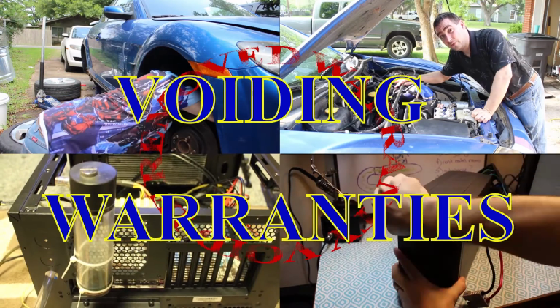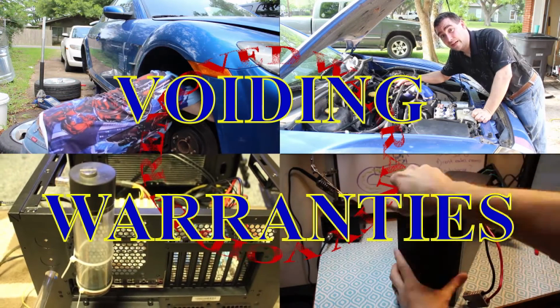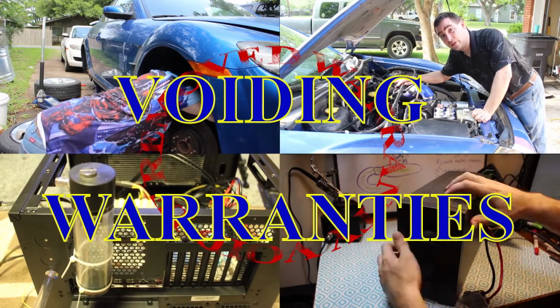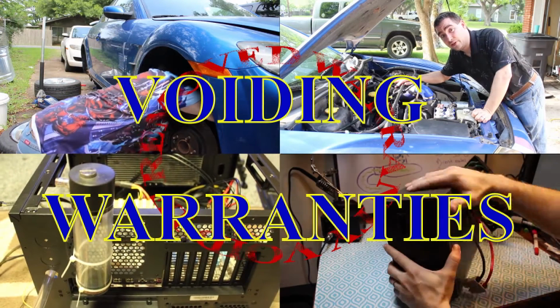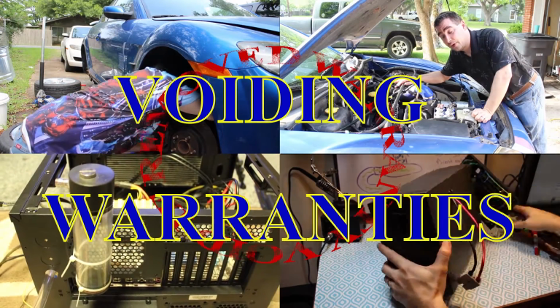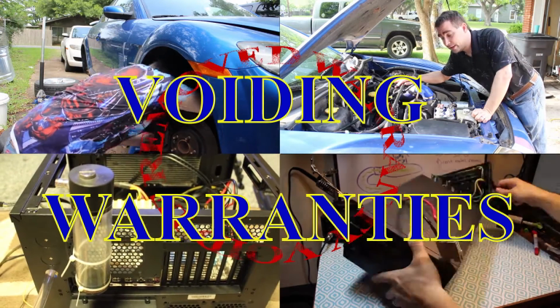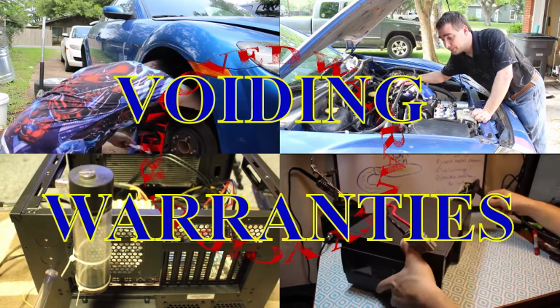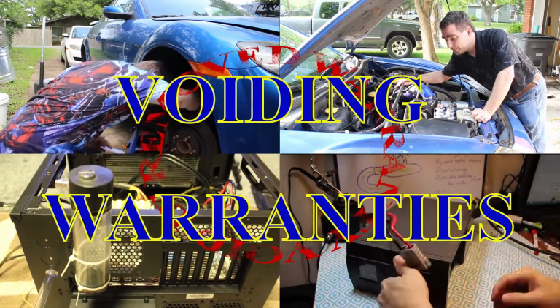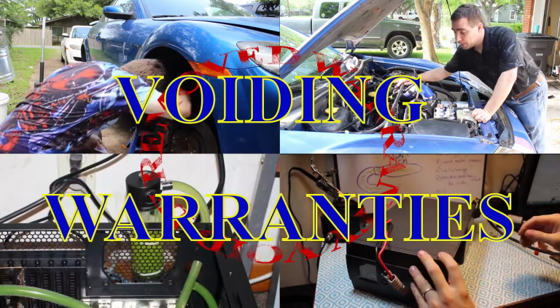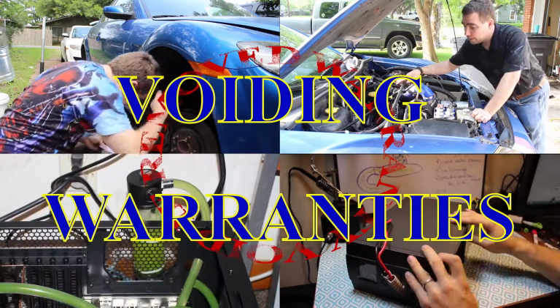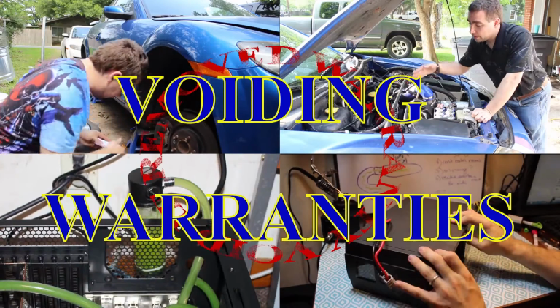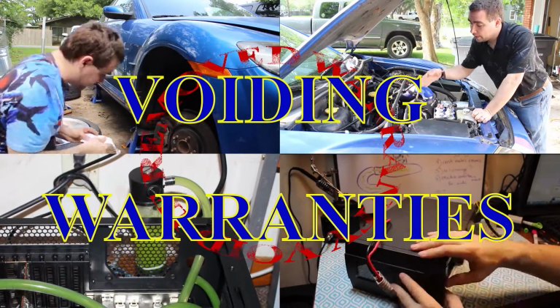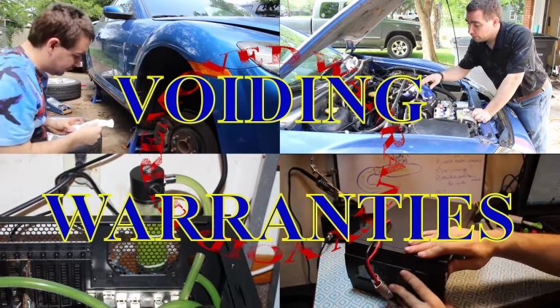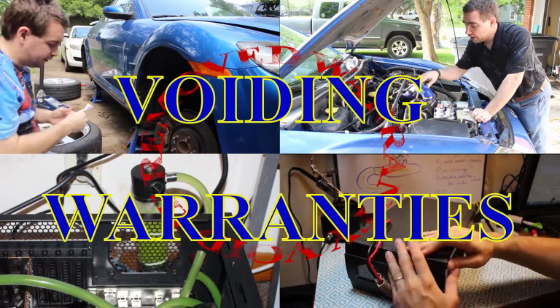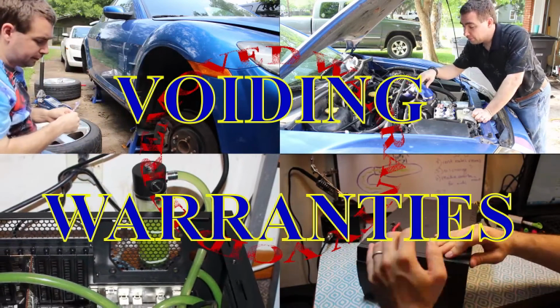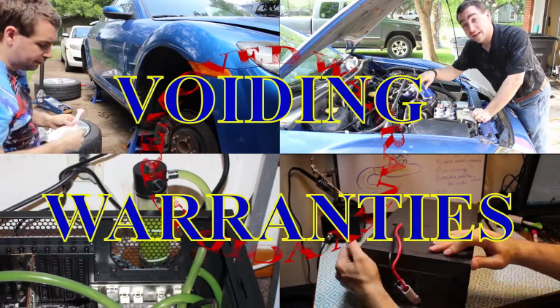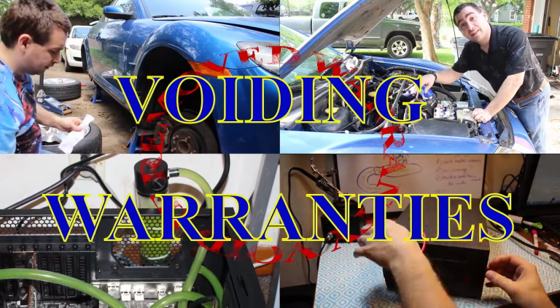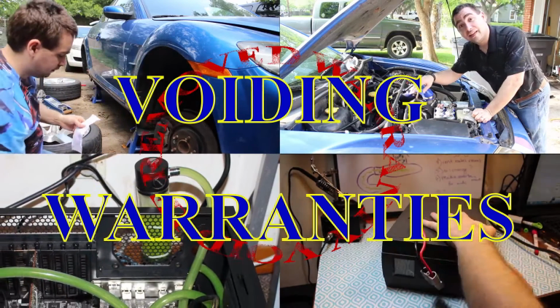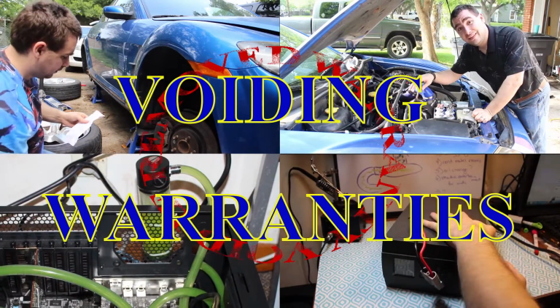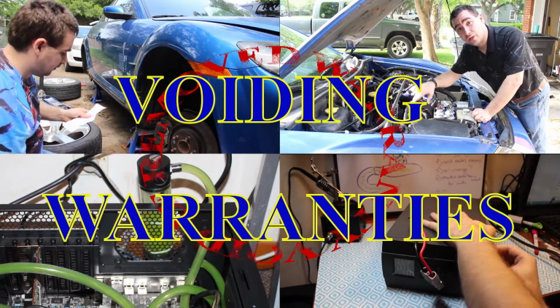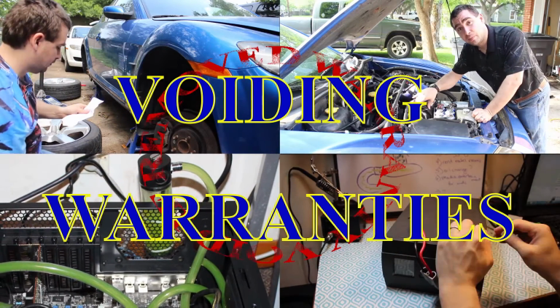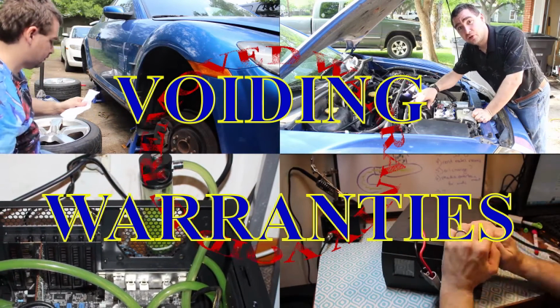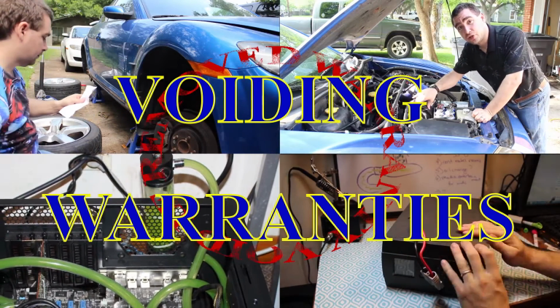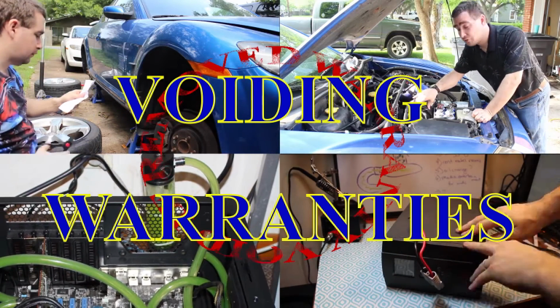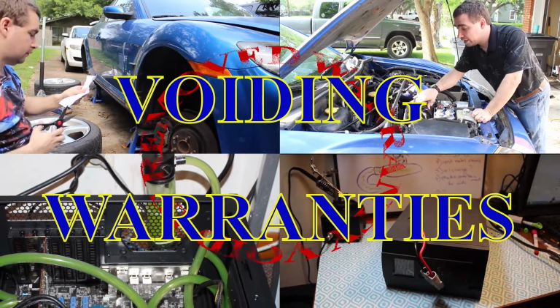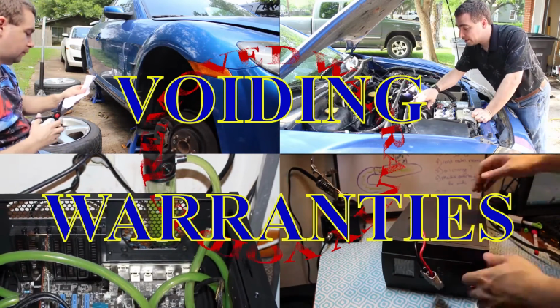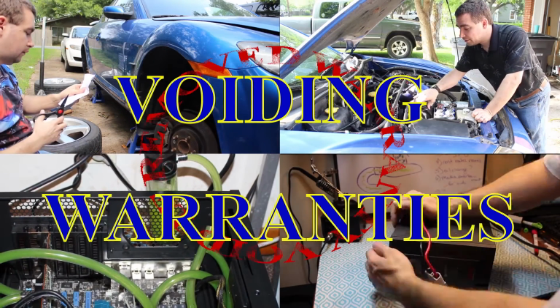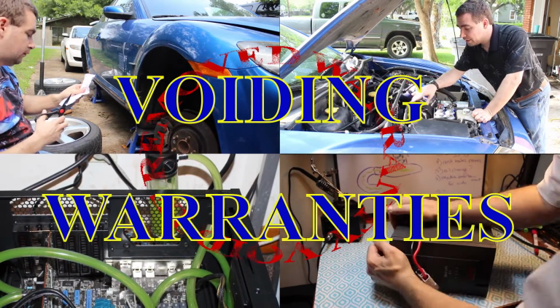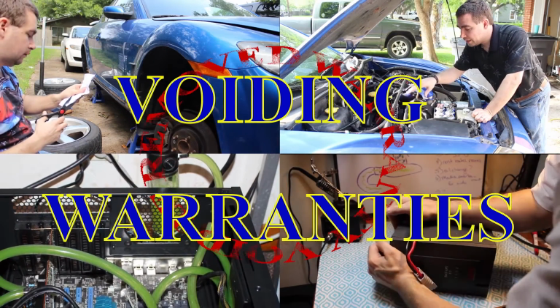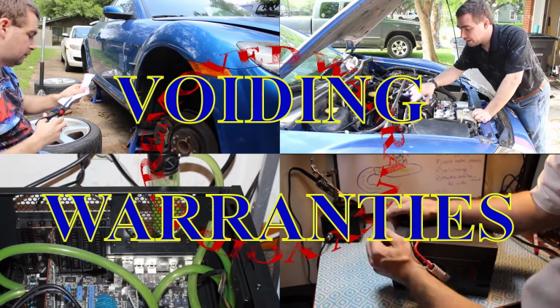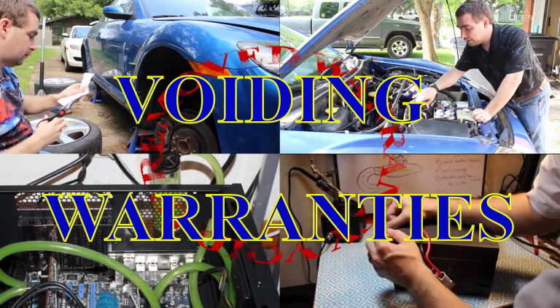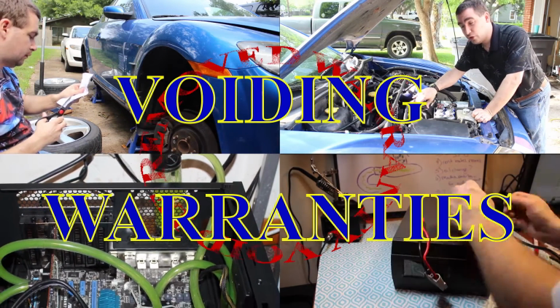Voiding Warranties is now officially sponsored by the letter Q and the number 15.